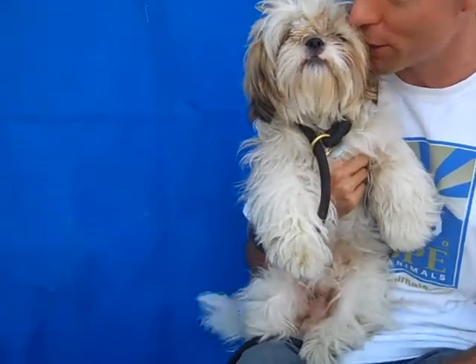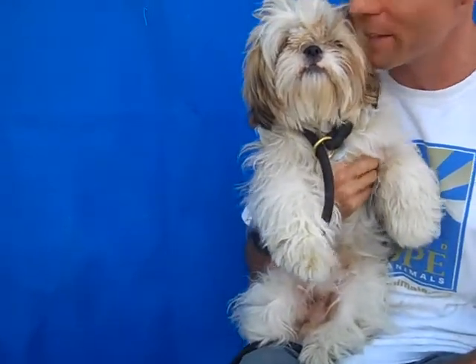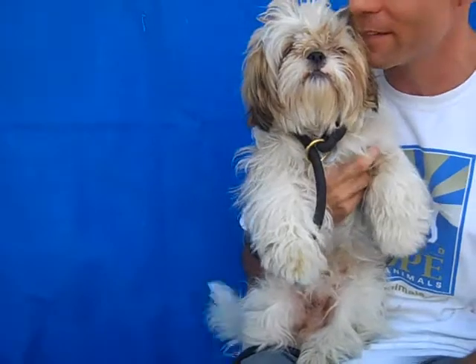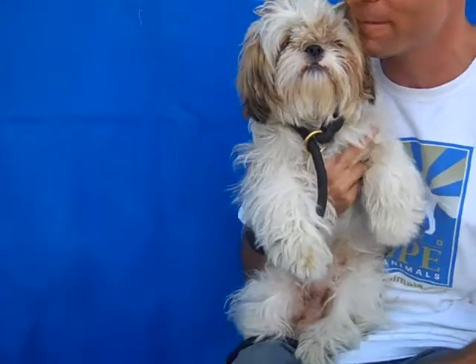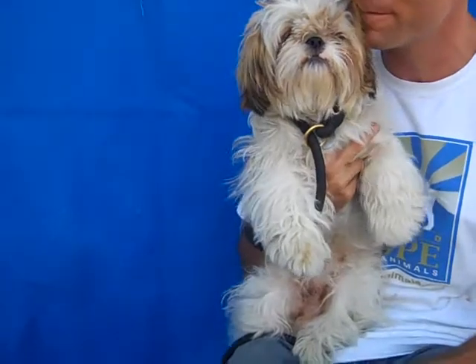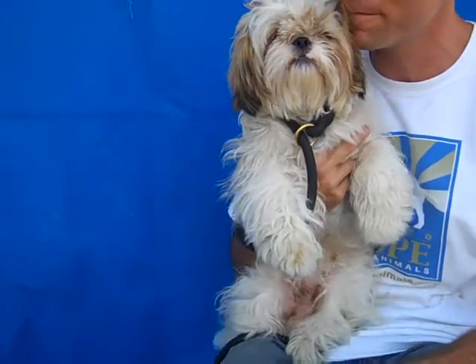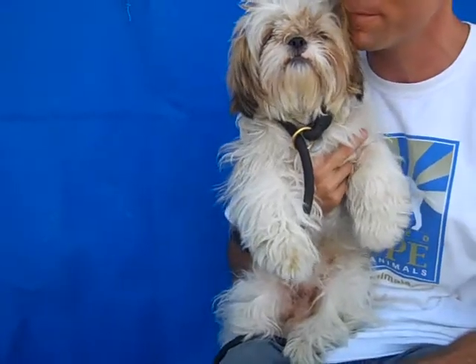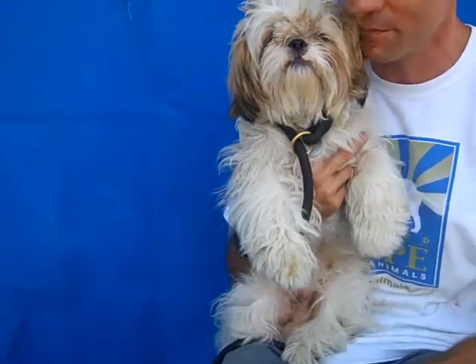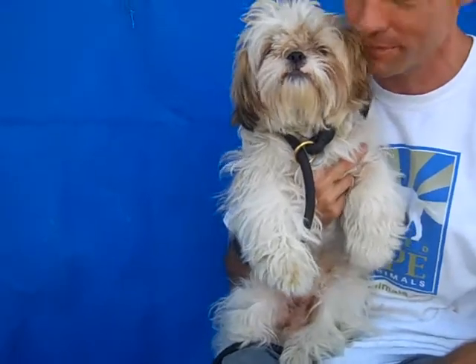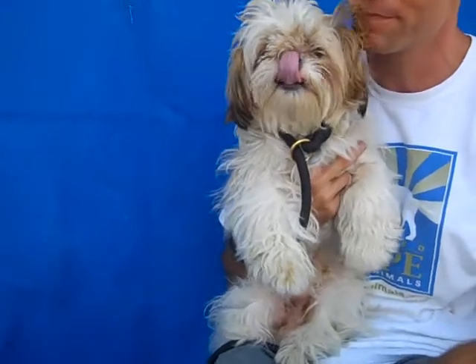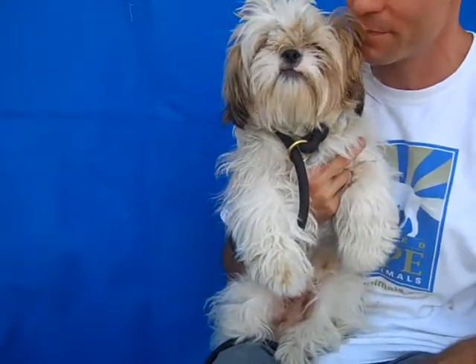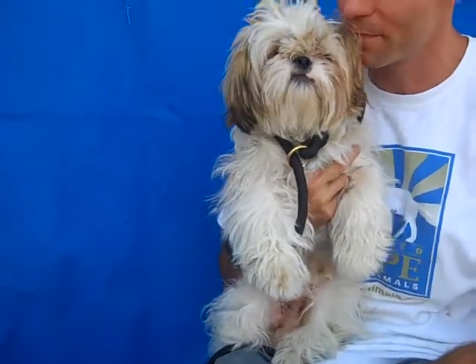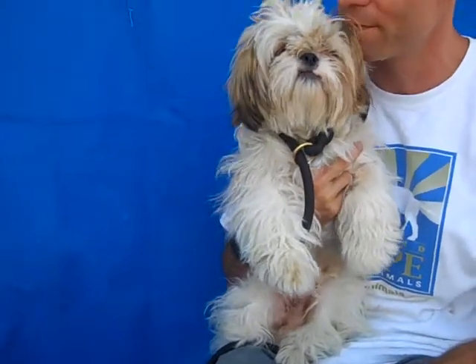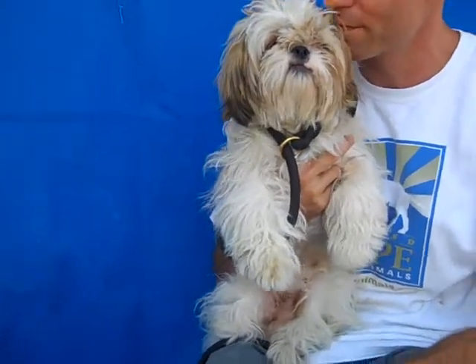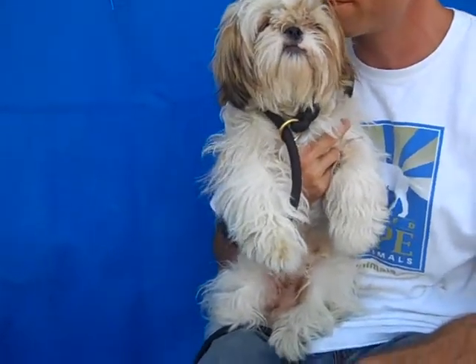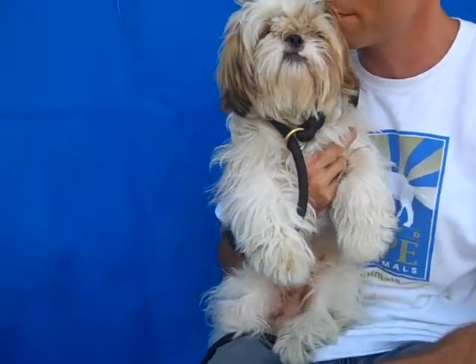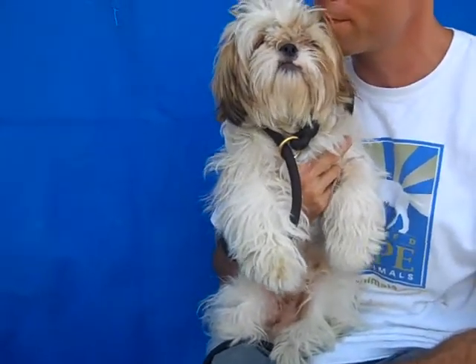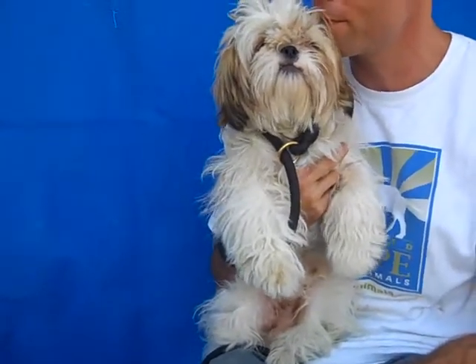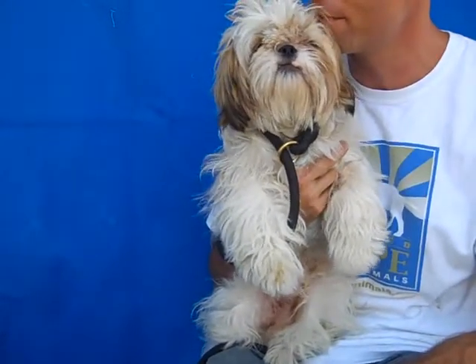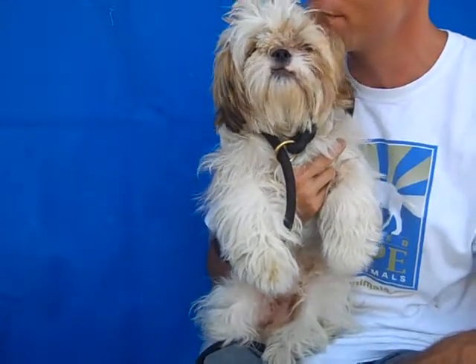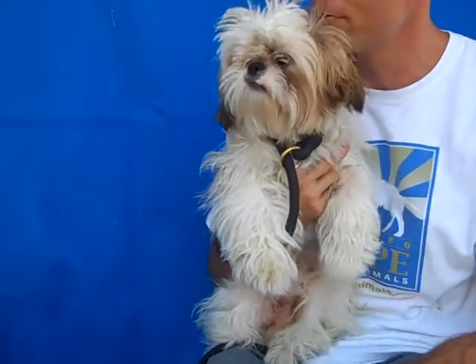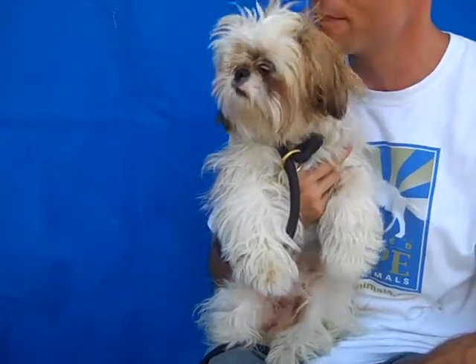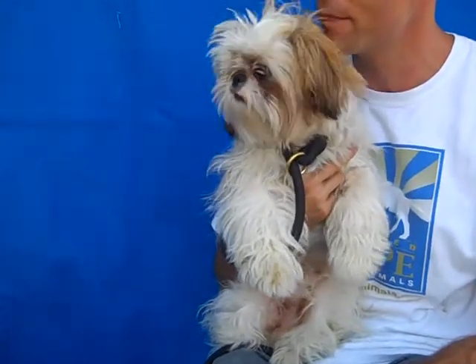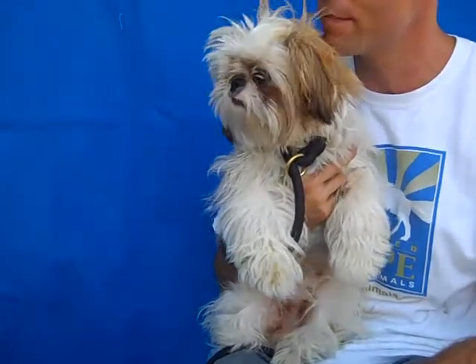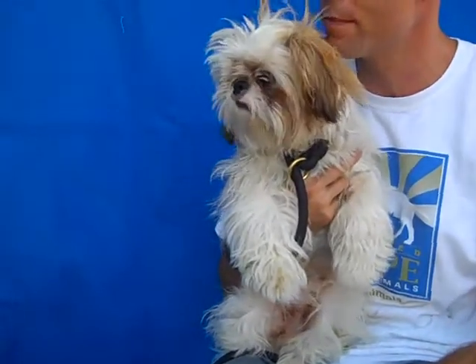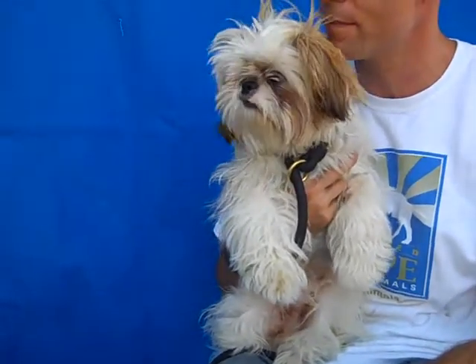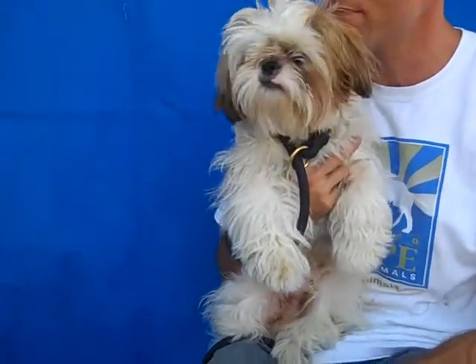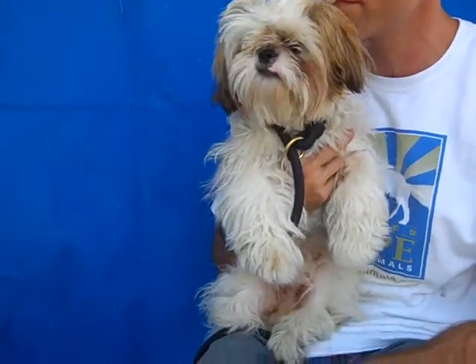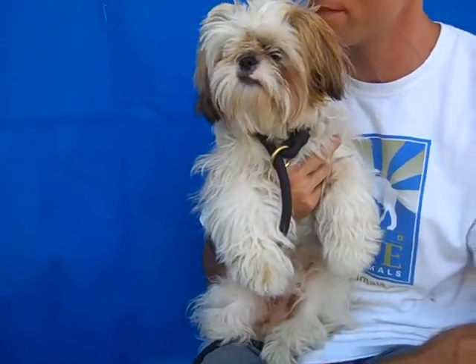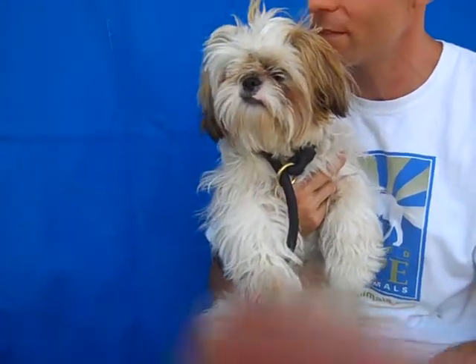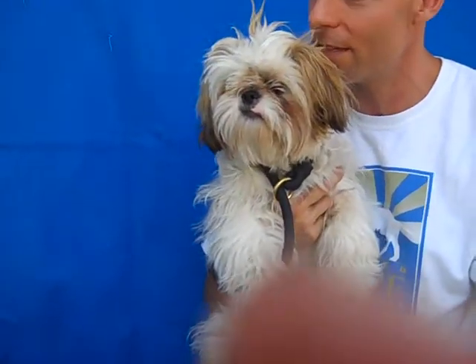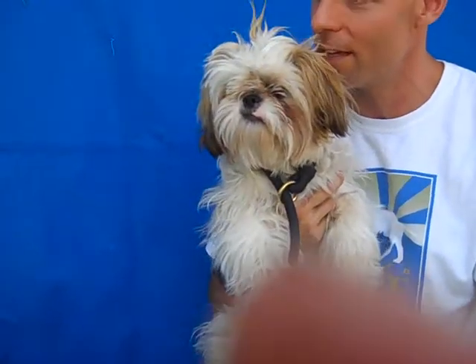An absolute teddy bear here named Sparkplug, available for adoption at the Baldwin Park shelter.